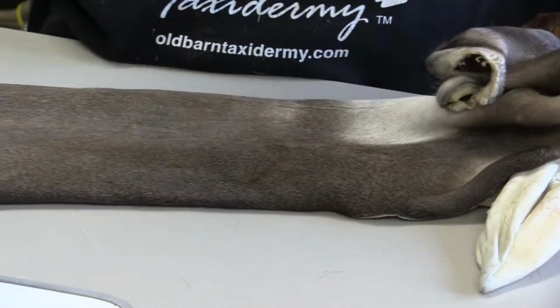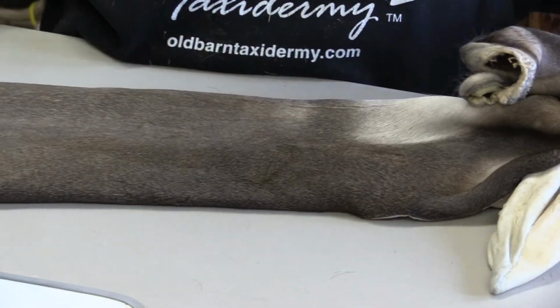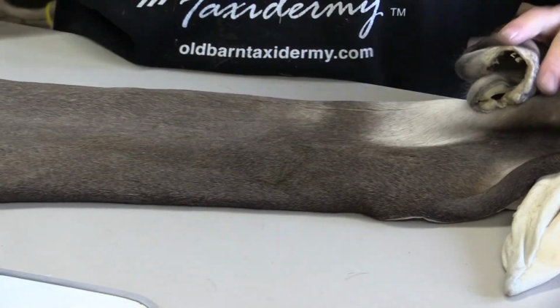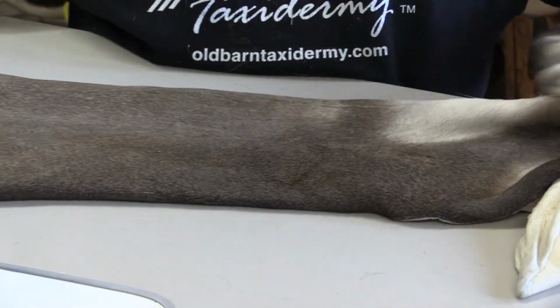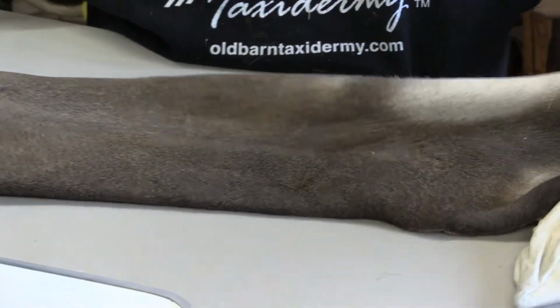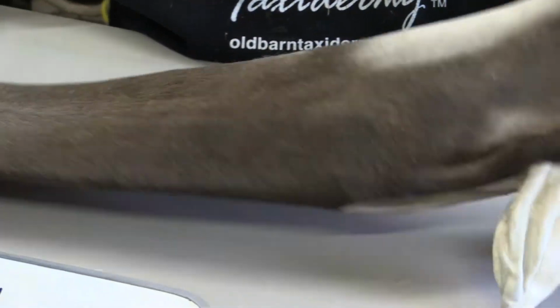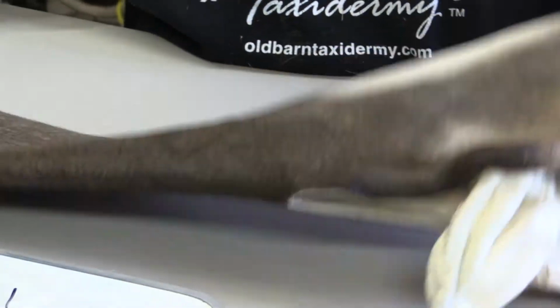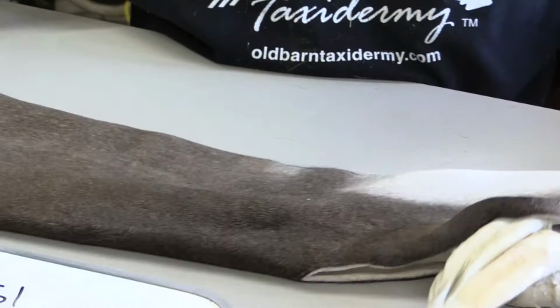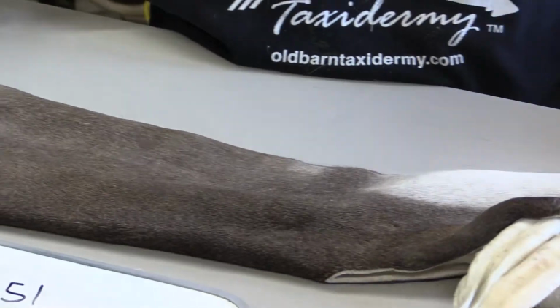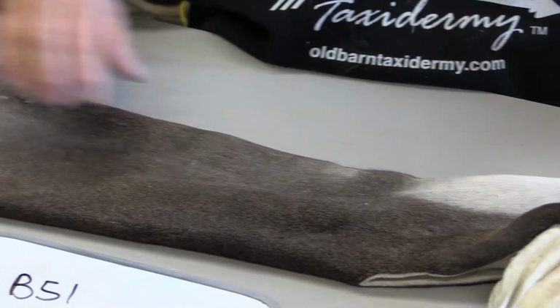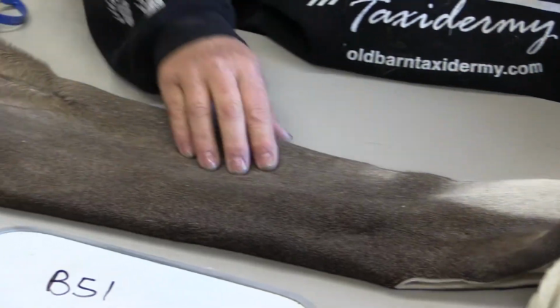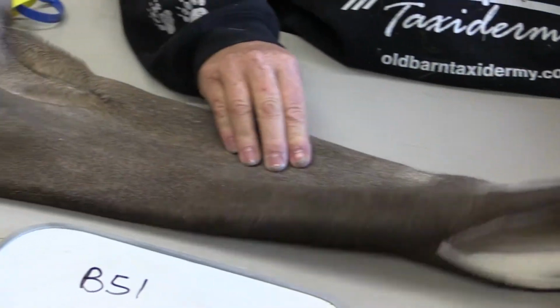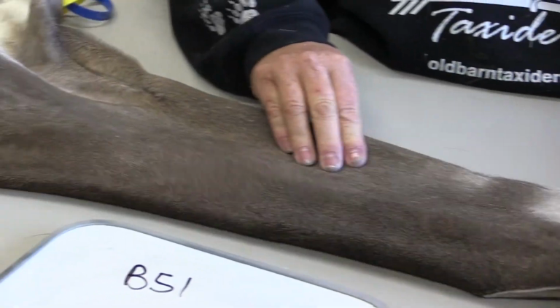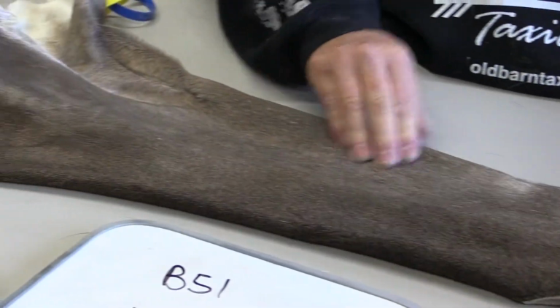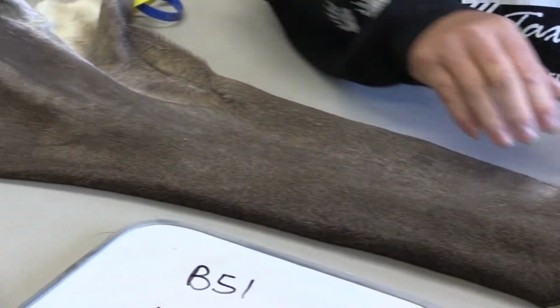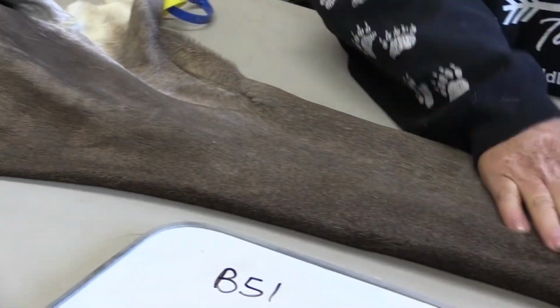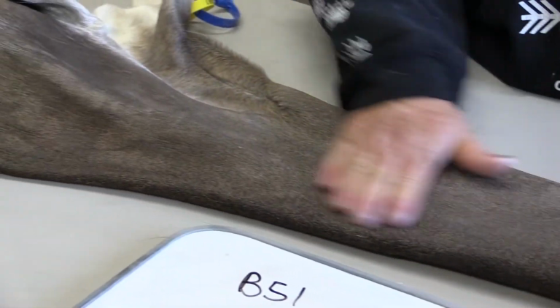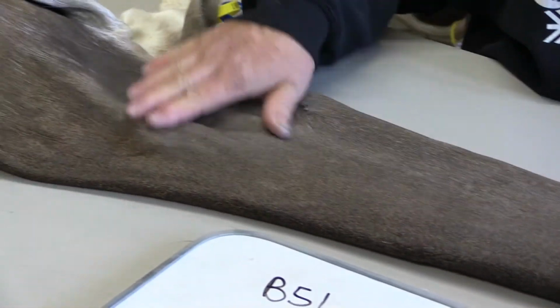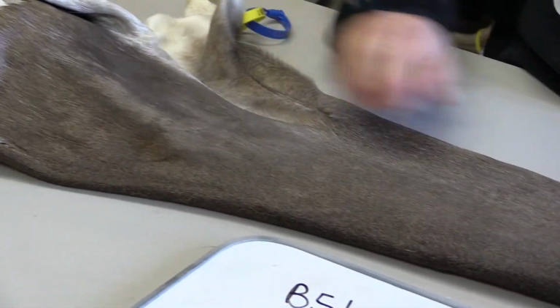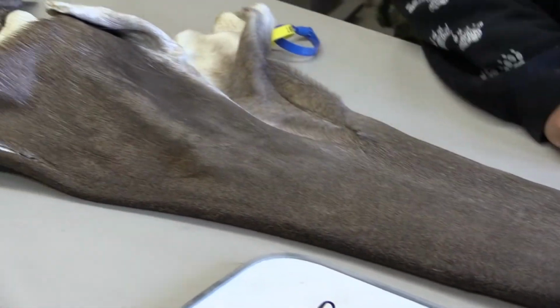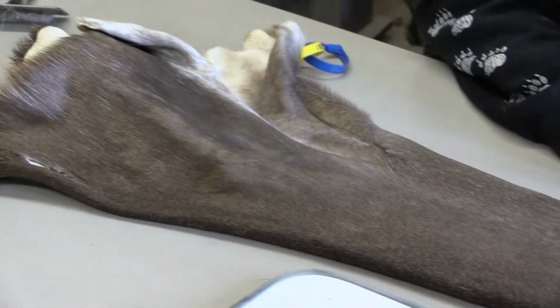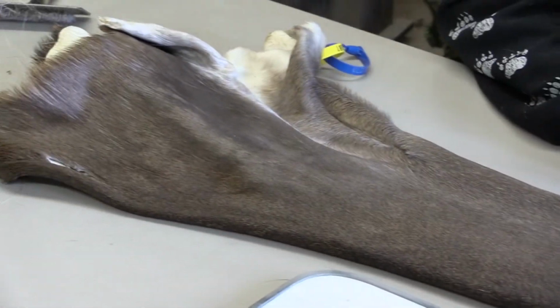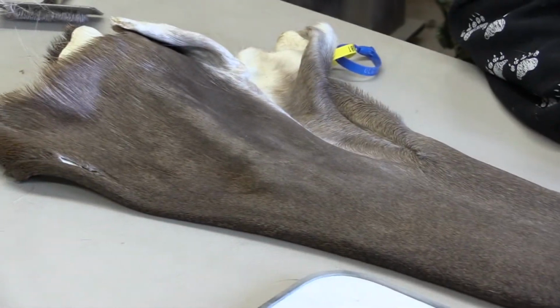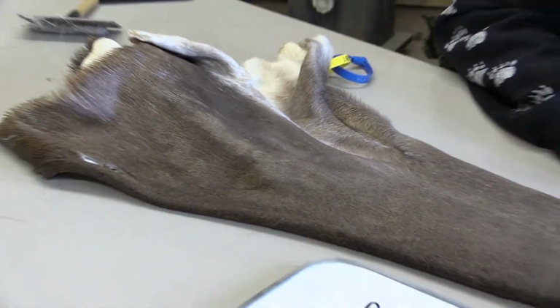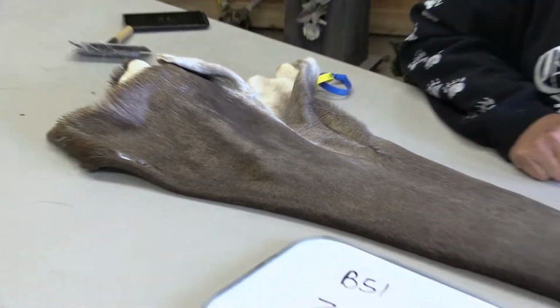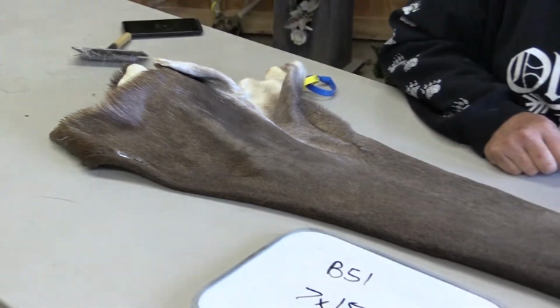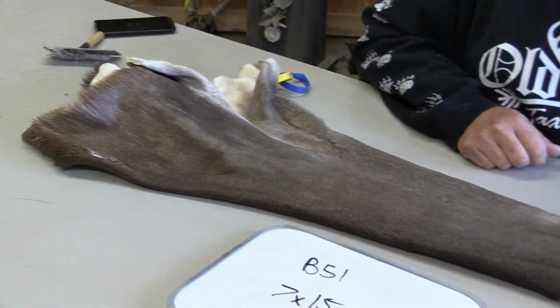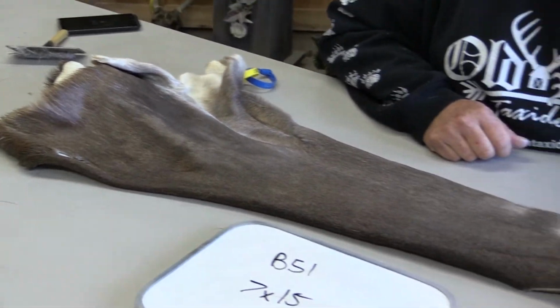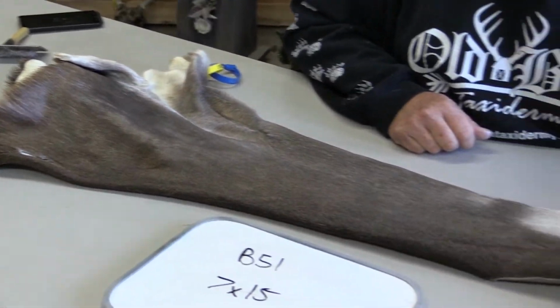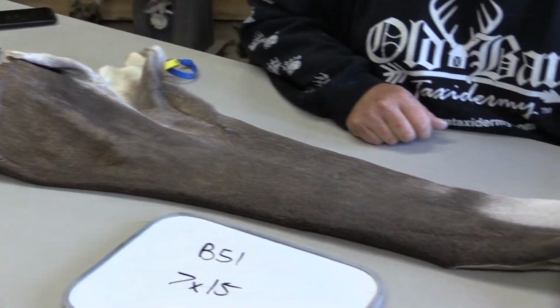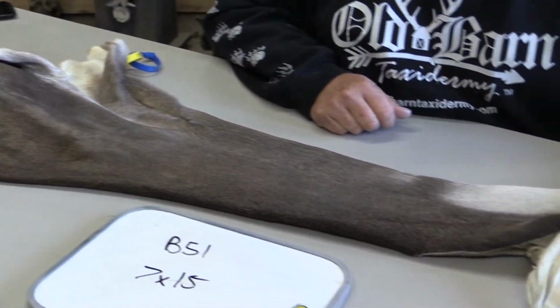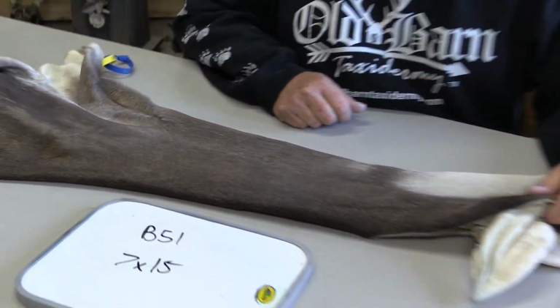If you've got any questions about this cape or any of our capes, you're welcome to give us a call. Thank you for looking.